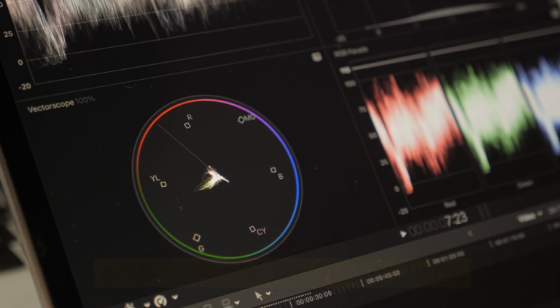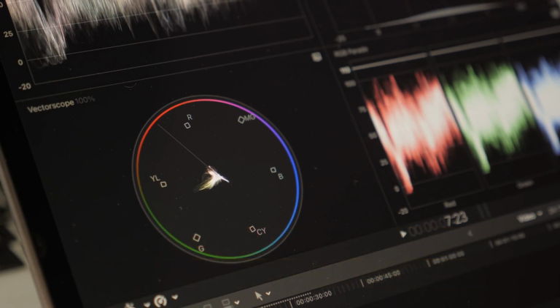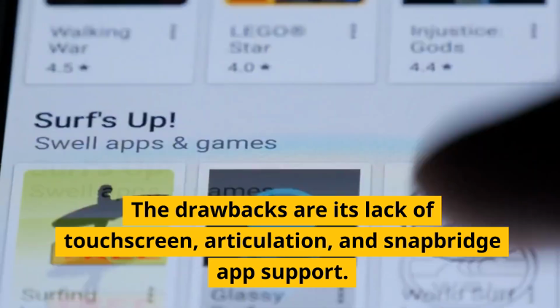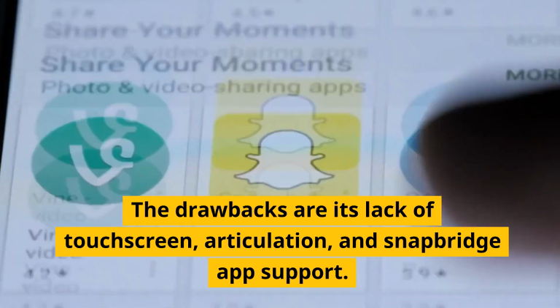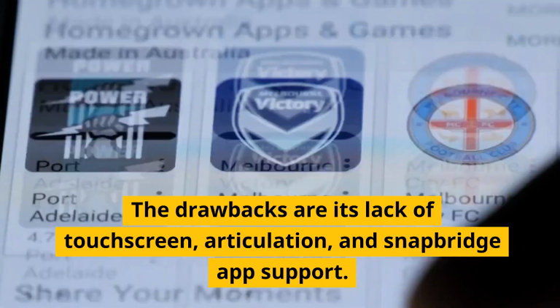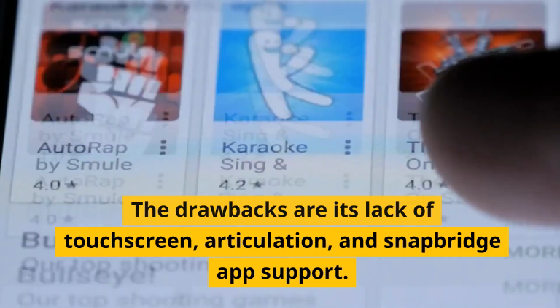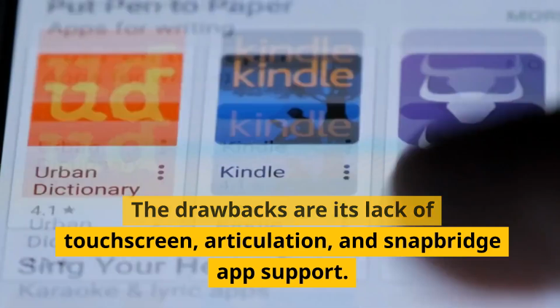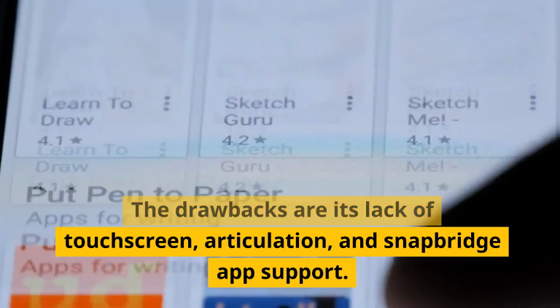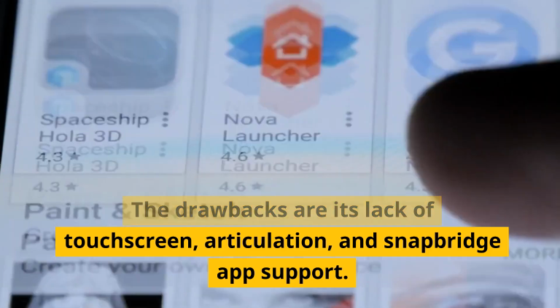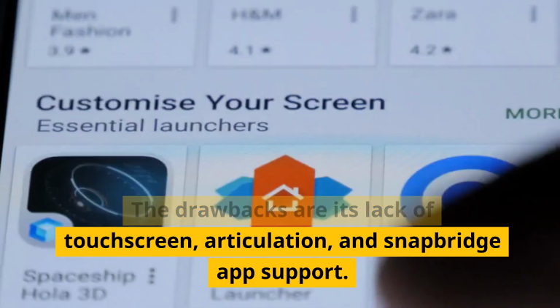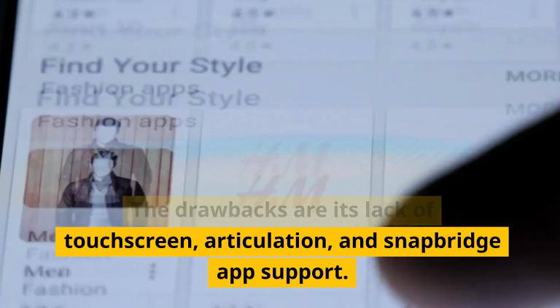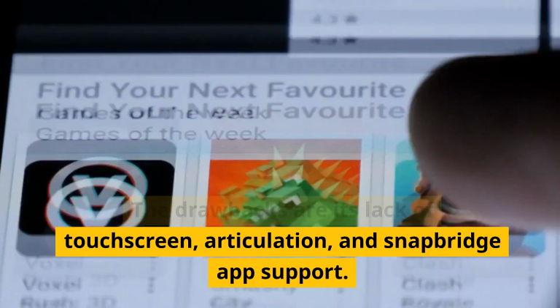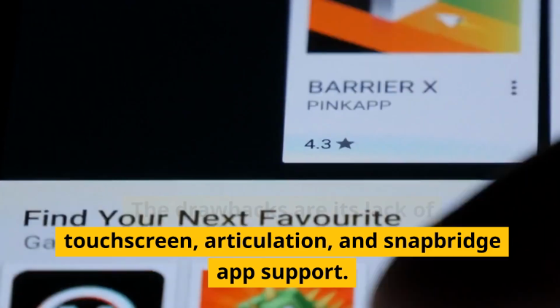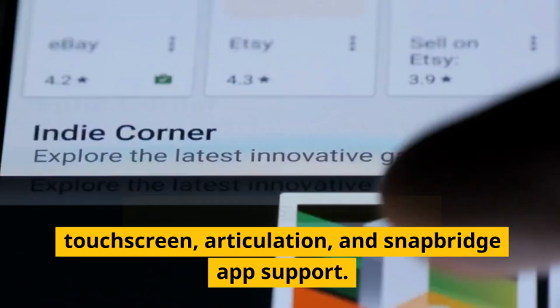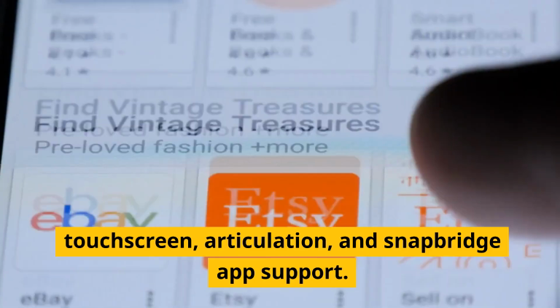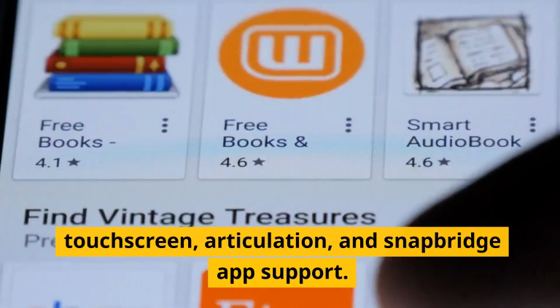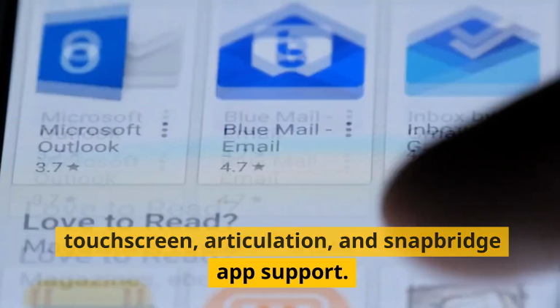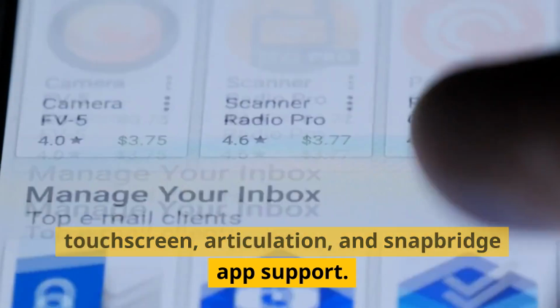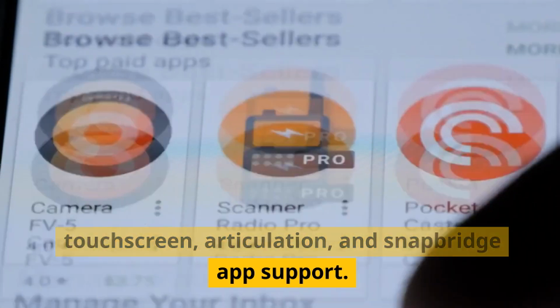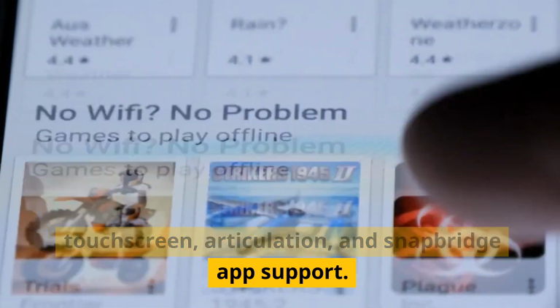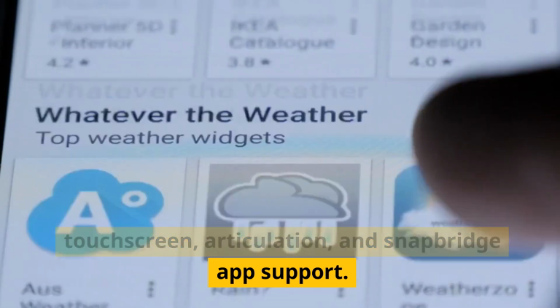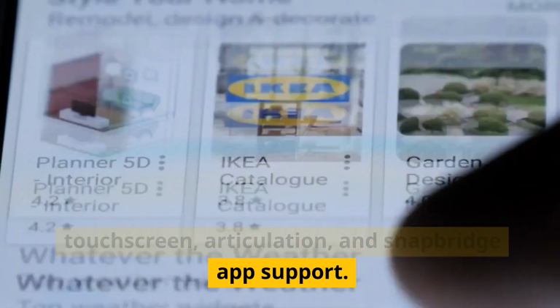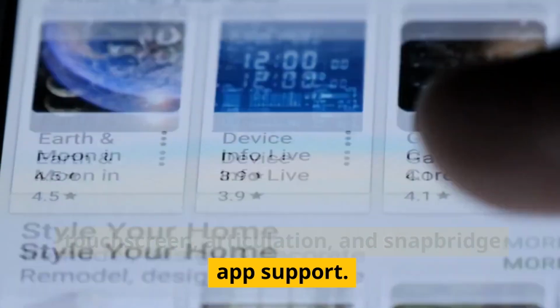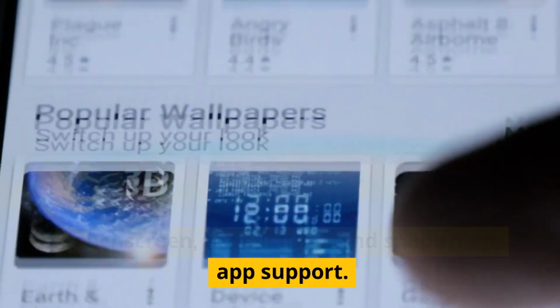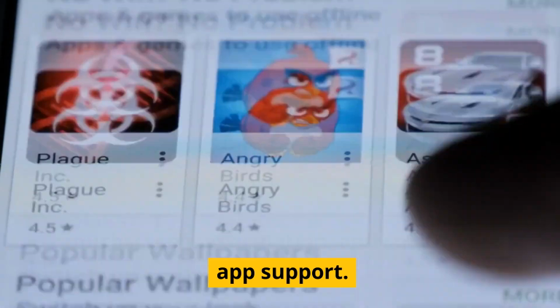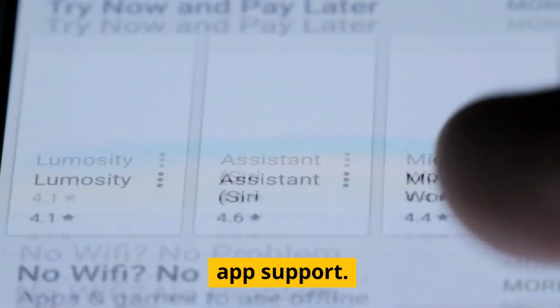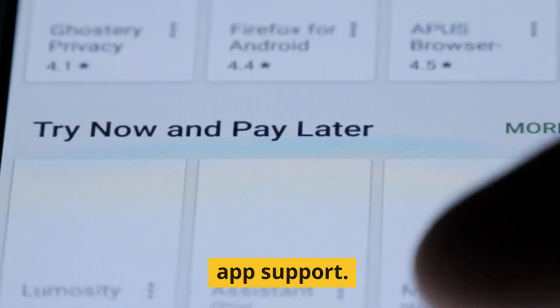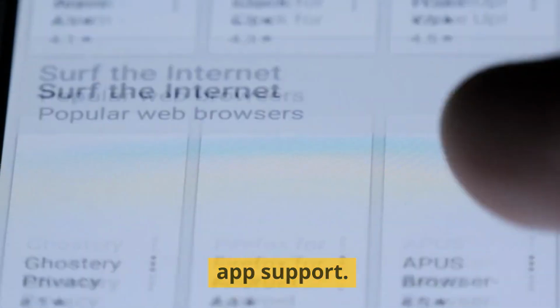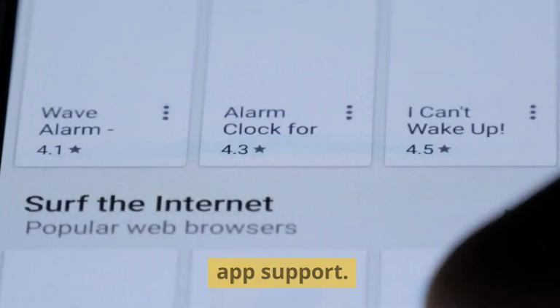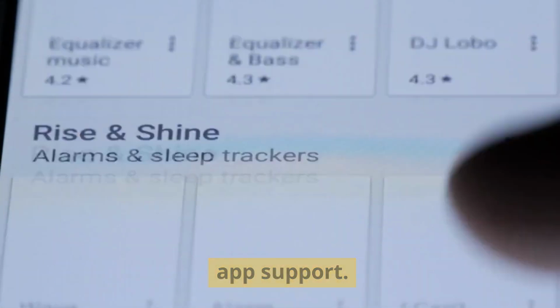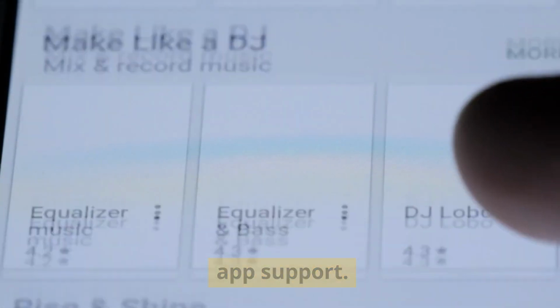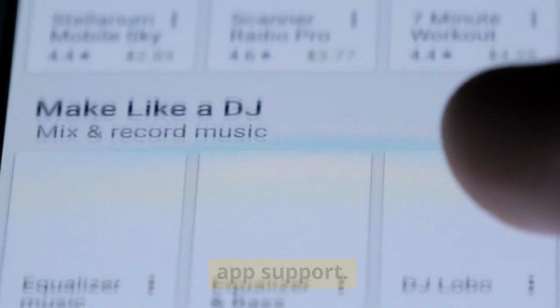The drawbacks are its lack of touchscreen, articulation, and SnapBridge app support.